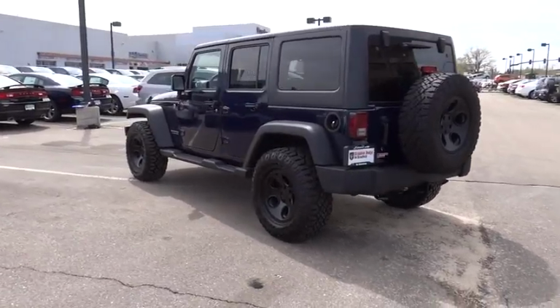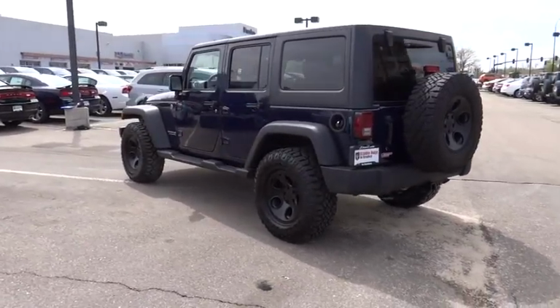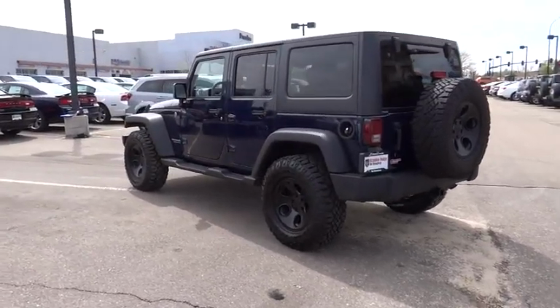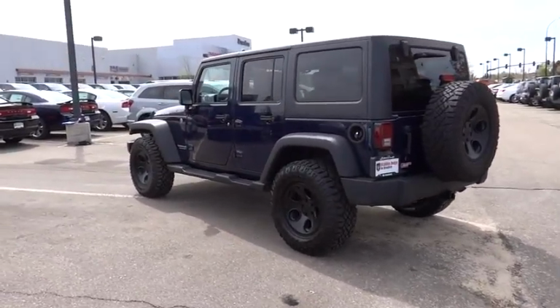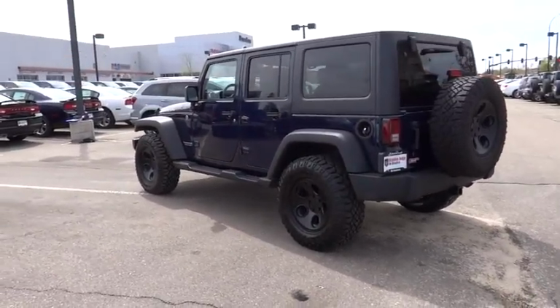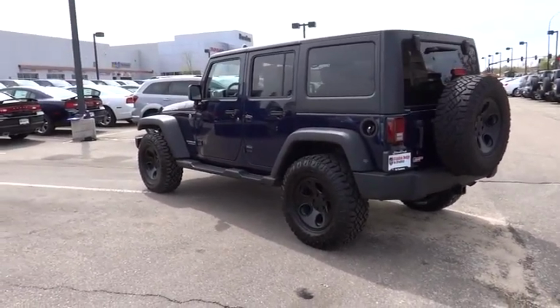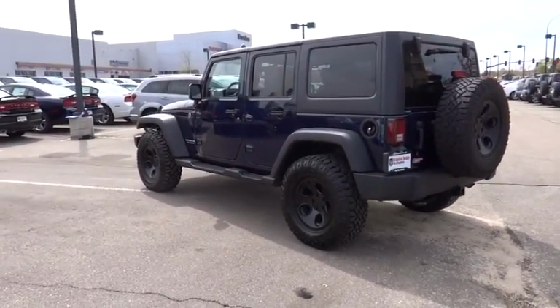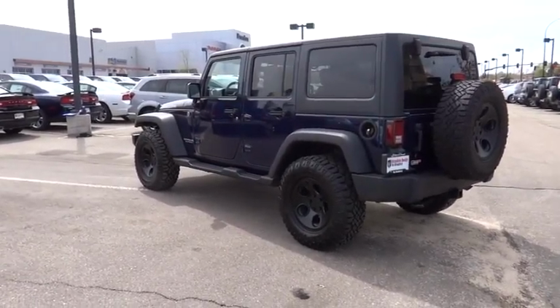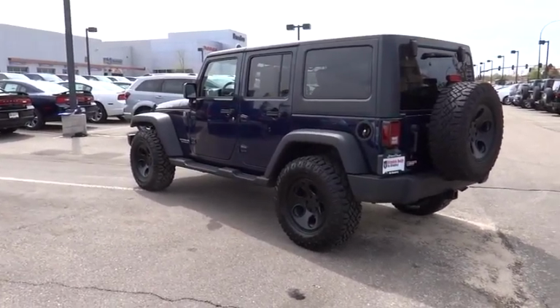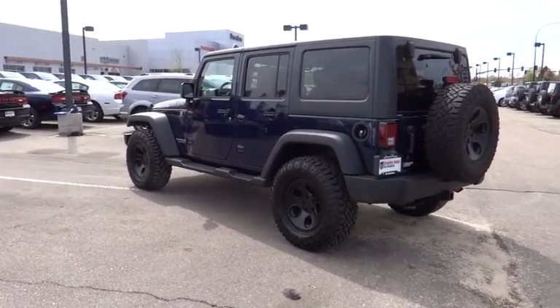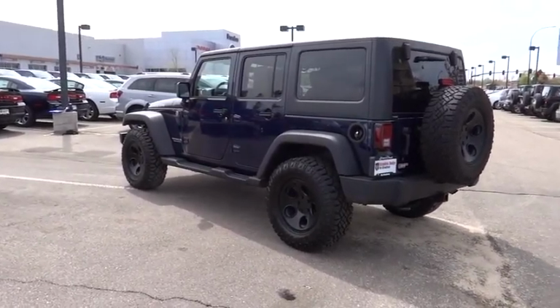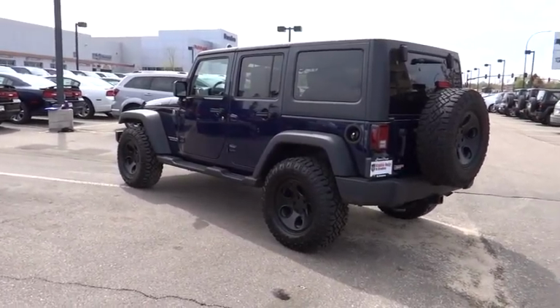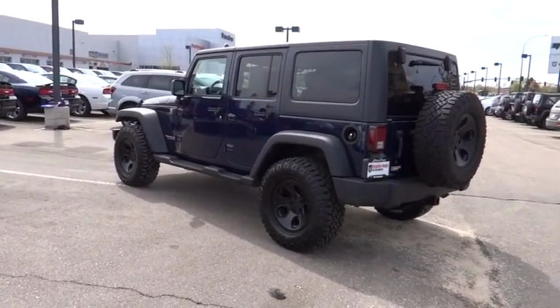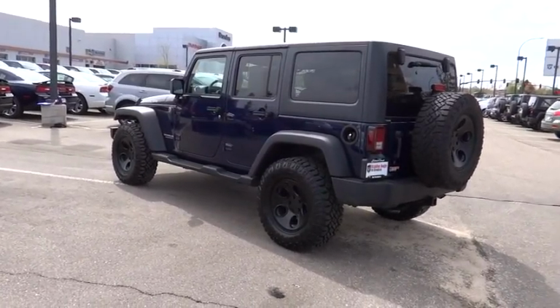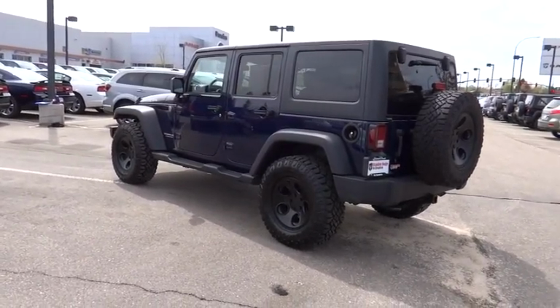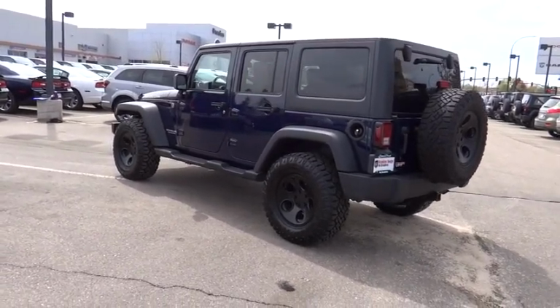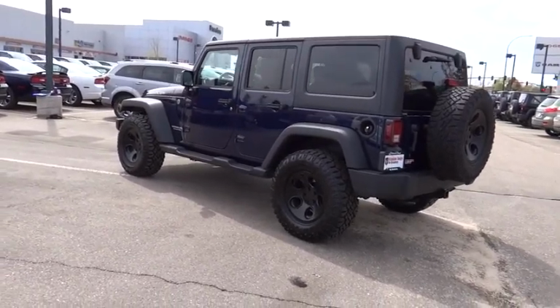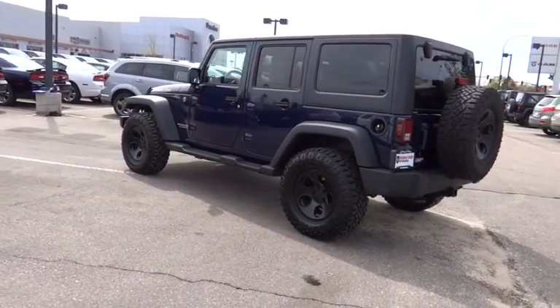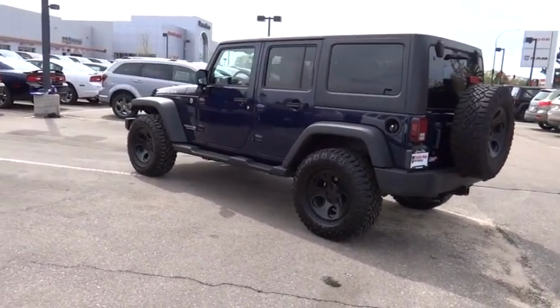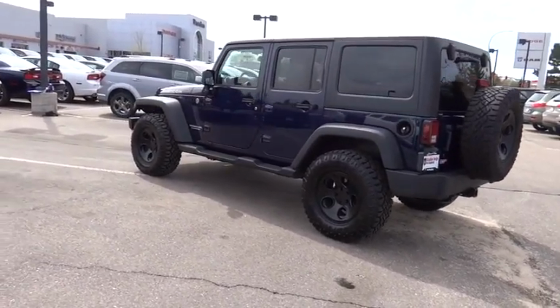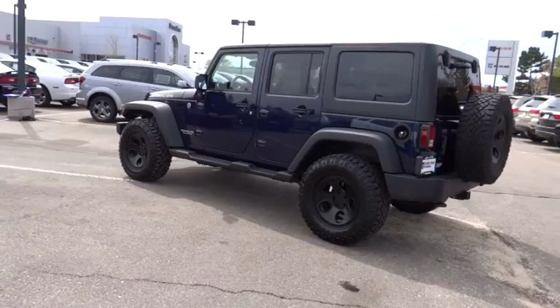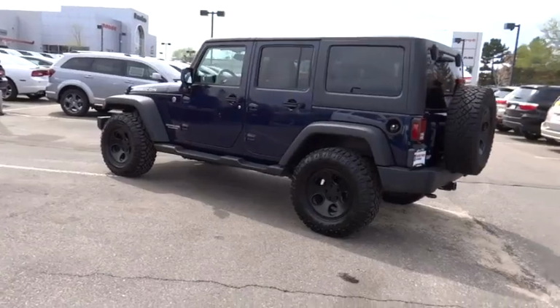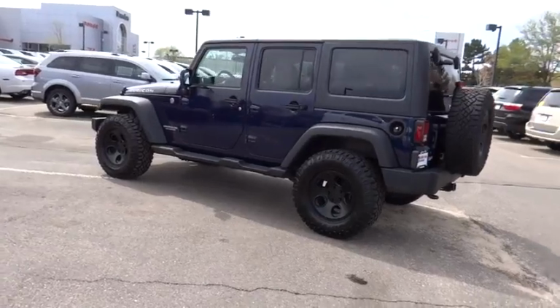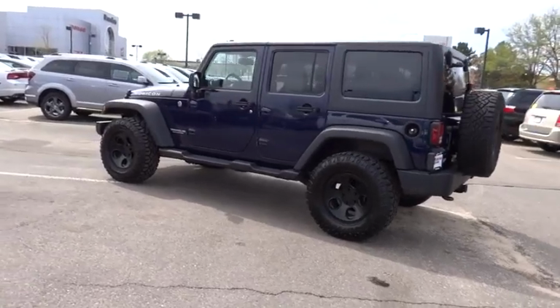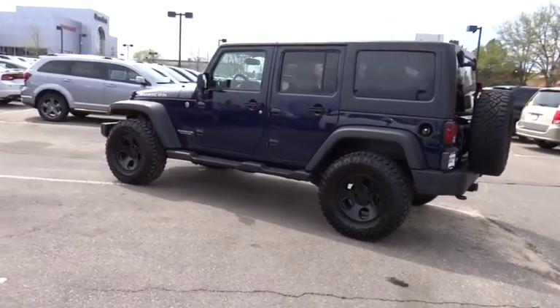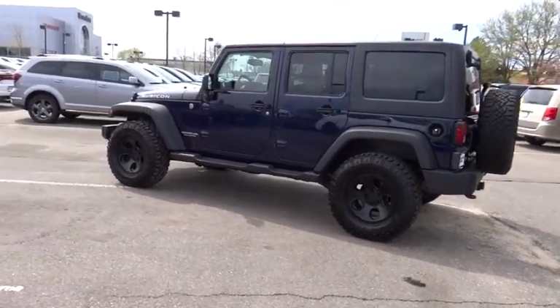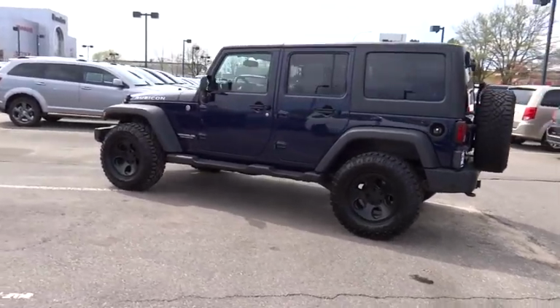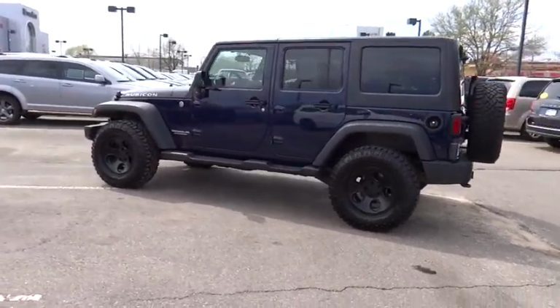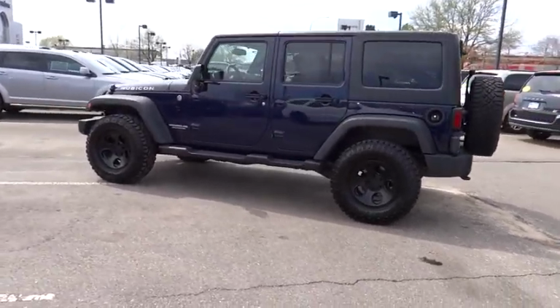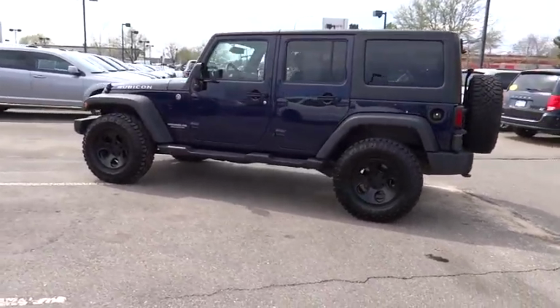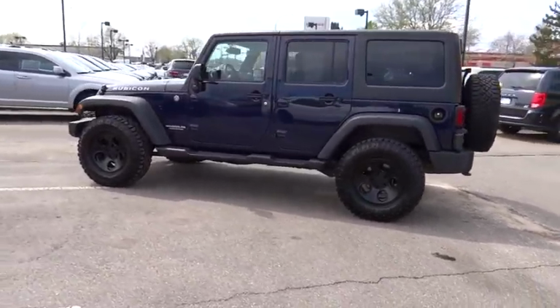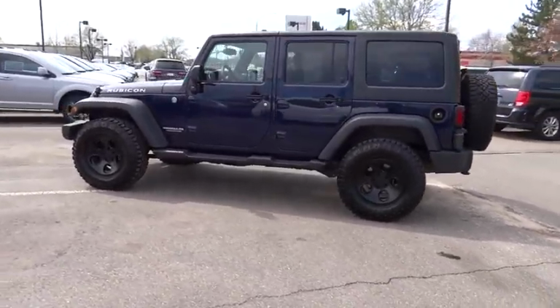This vehicle qualifies for Carfax buy-back guarantee. Your new ride is just a phone call away.